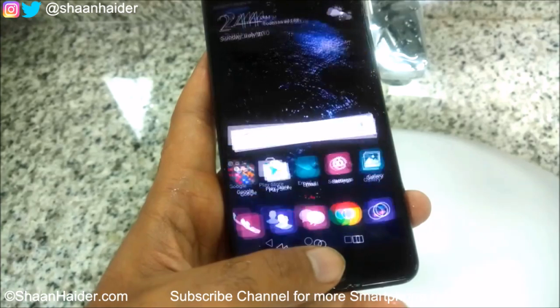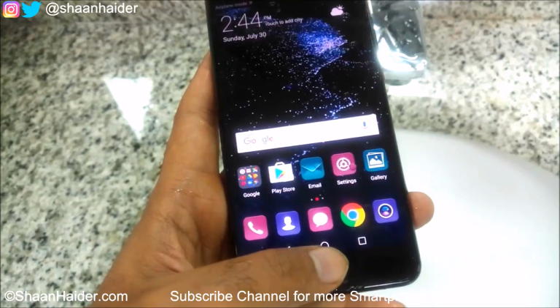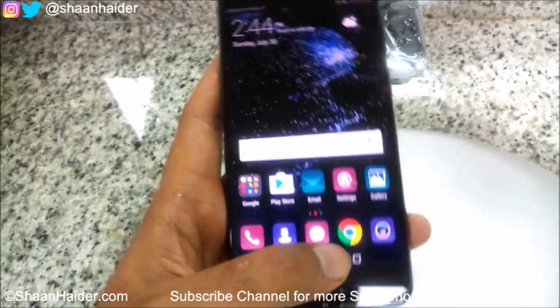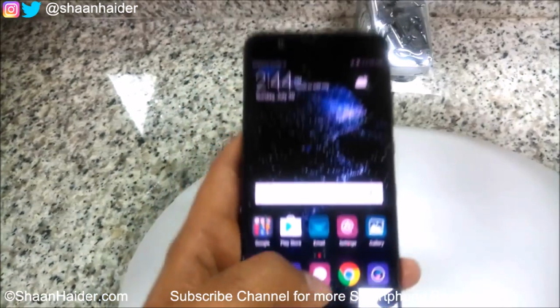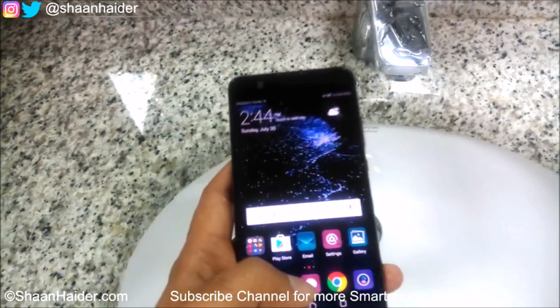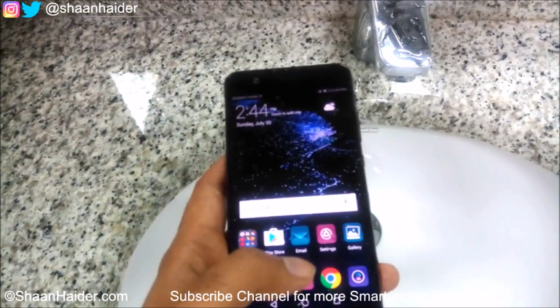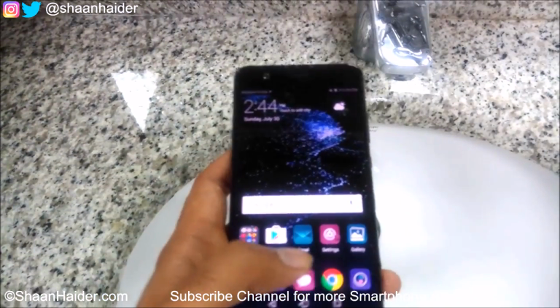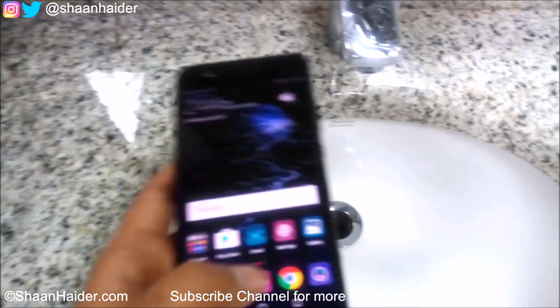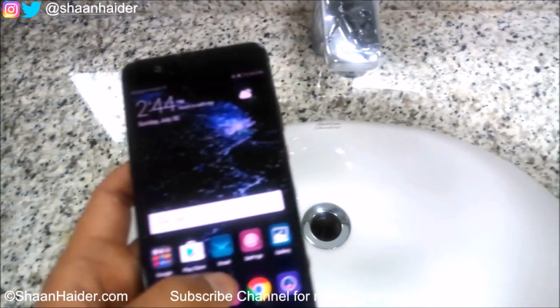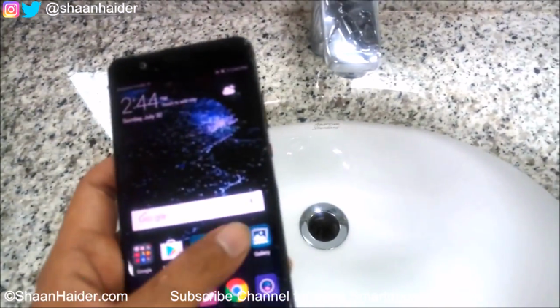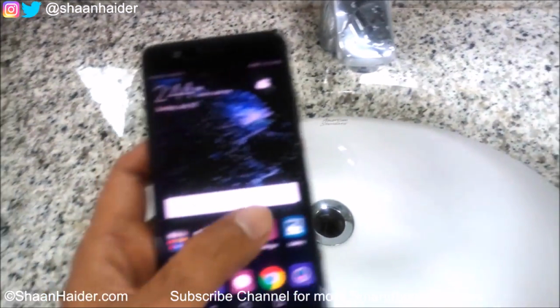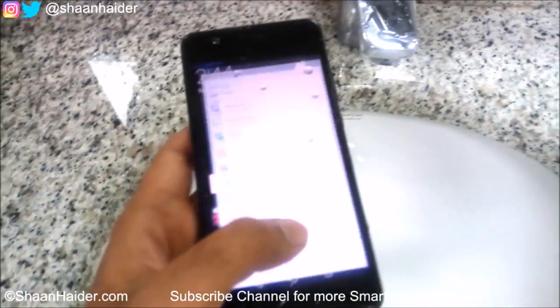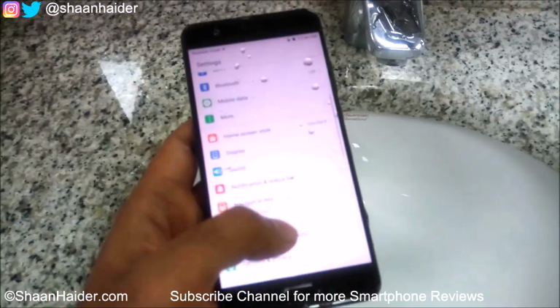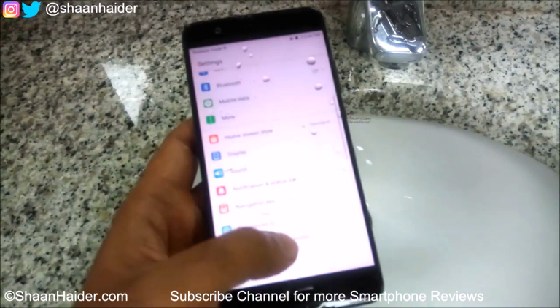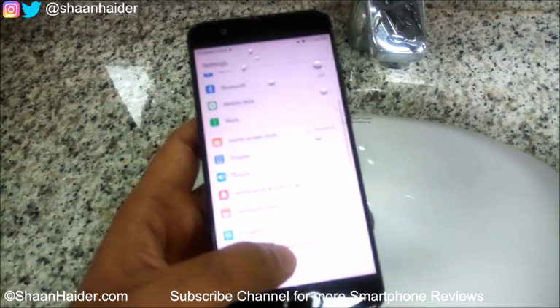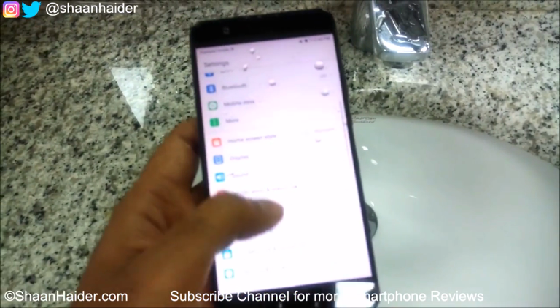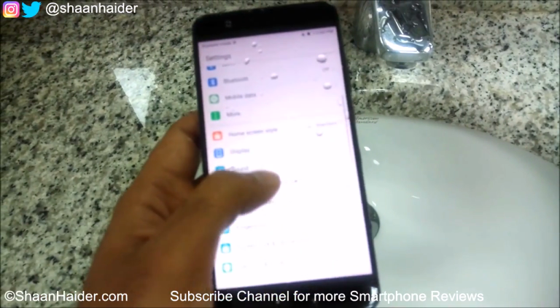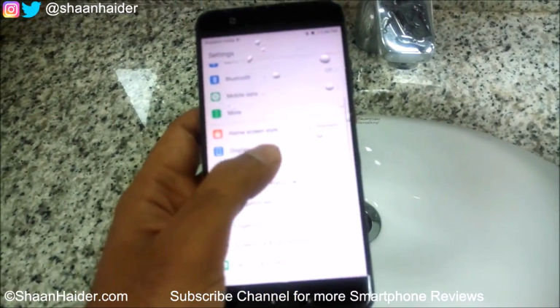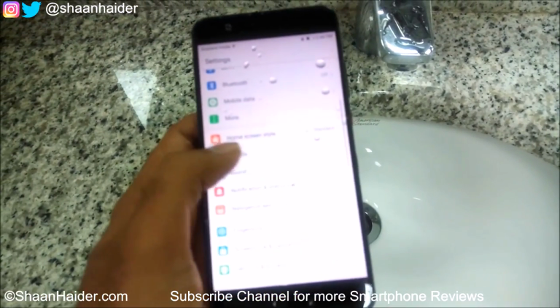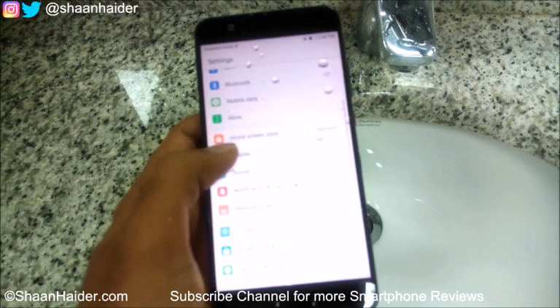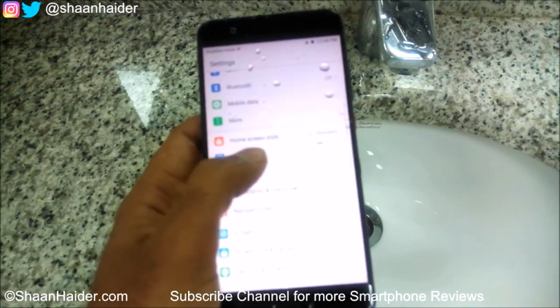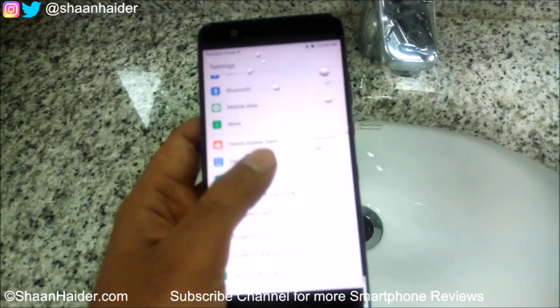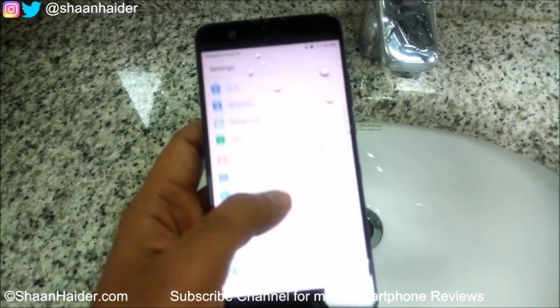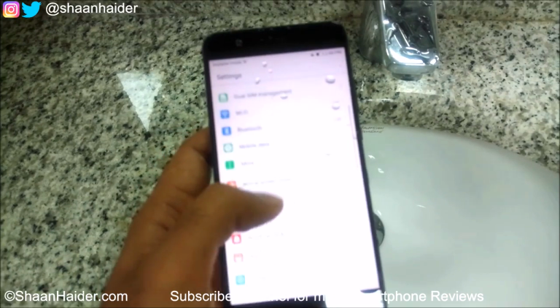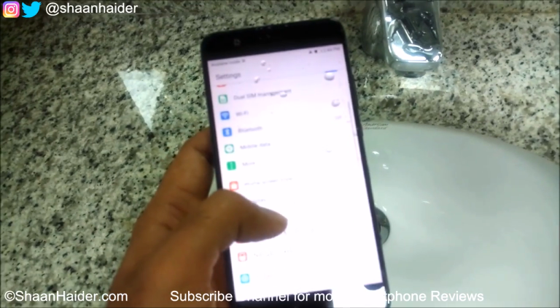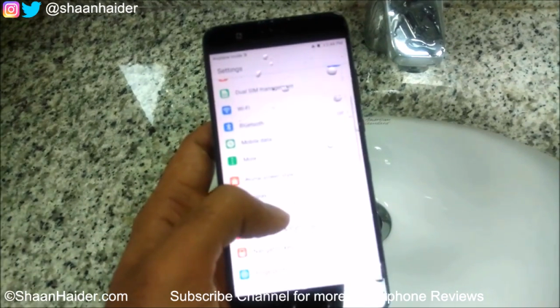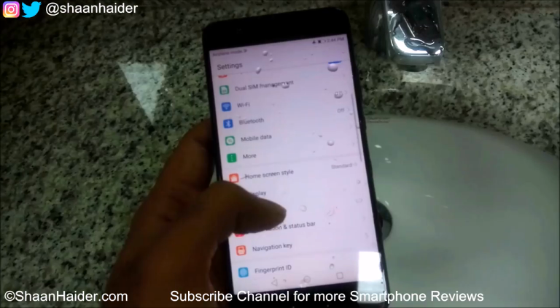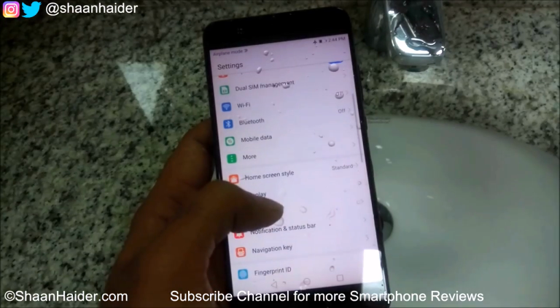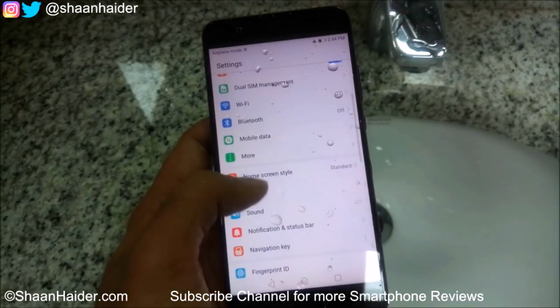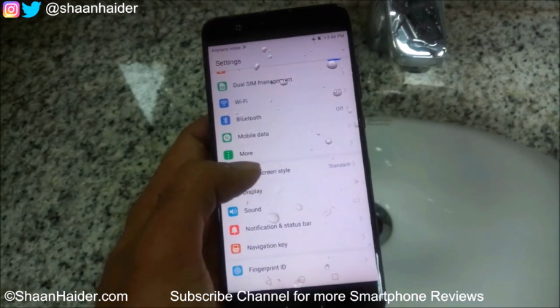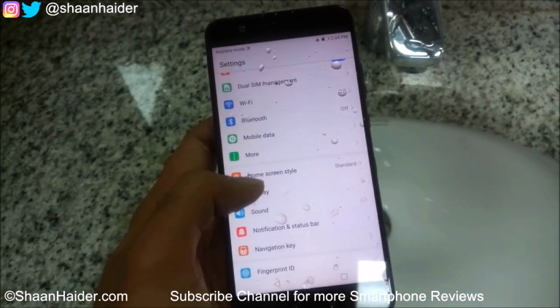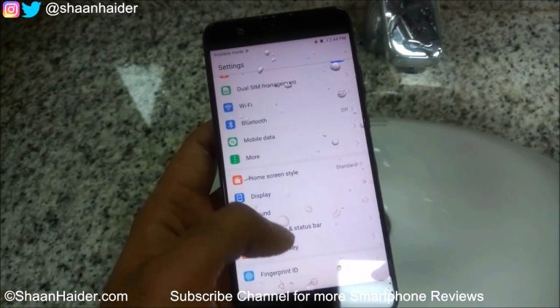Now the touchscreen is working much better when there are fewer water drops on the screen.